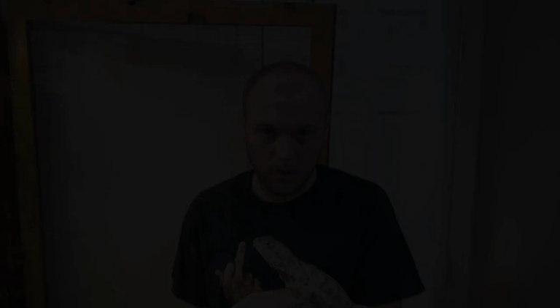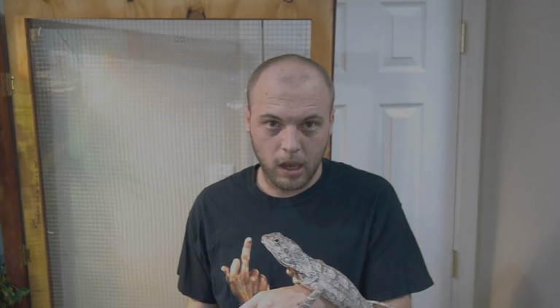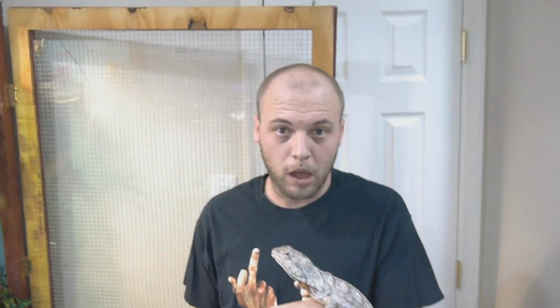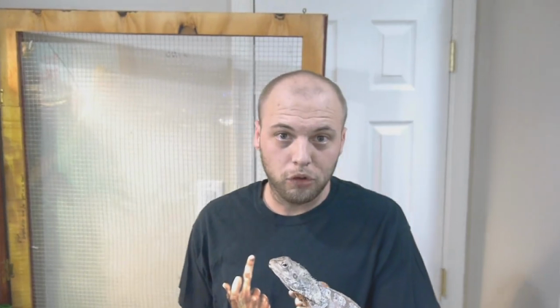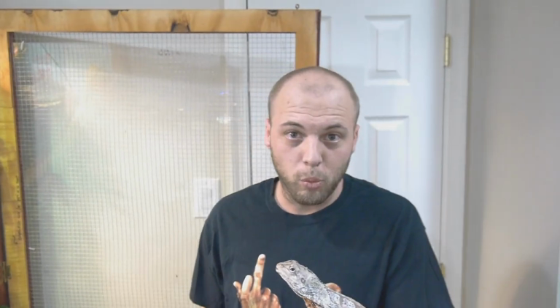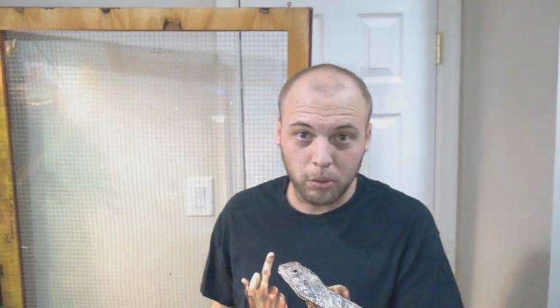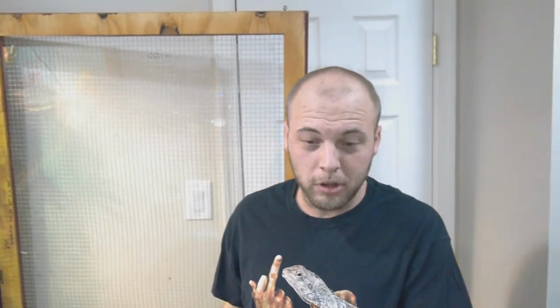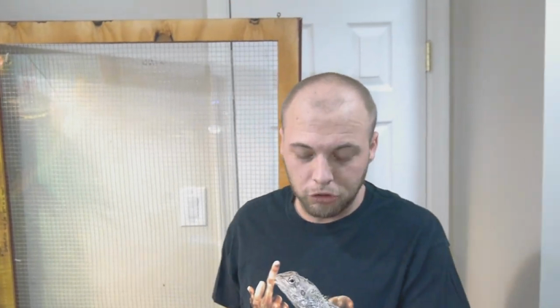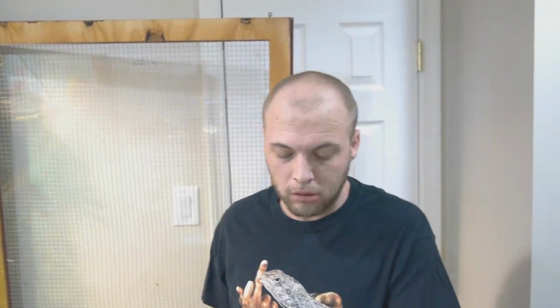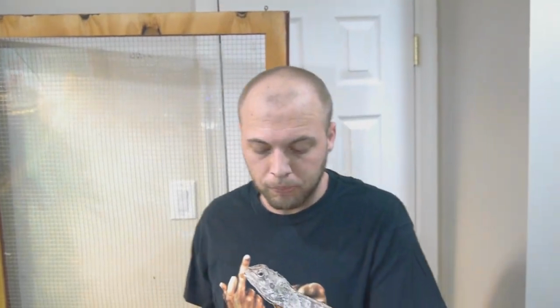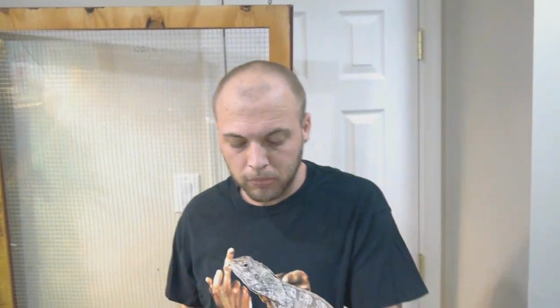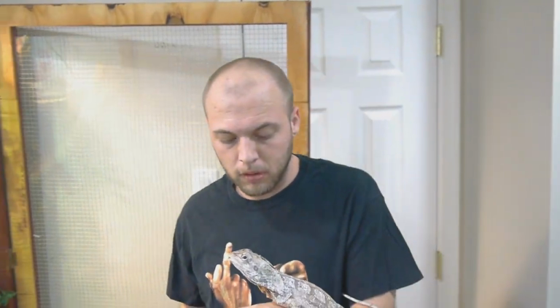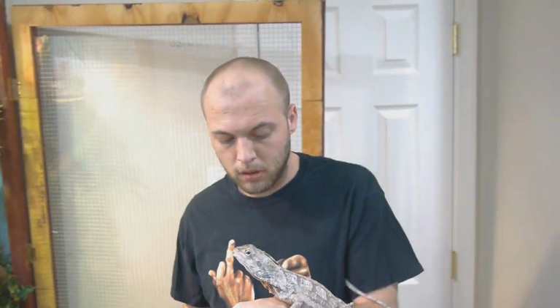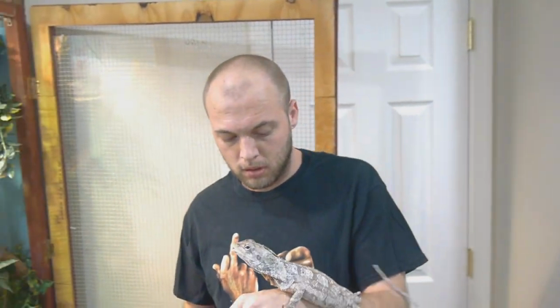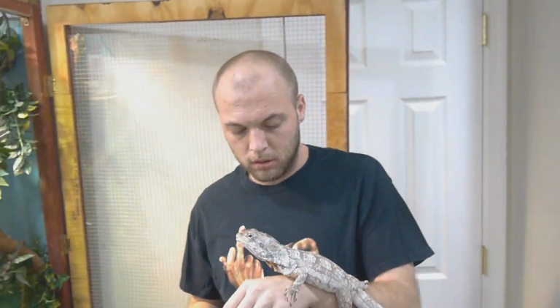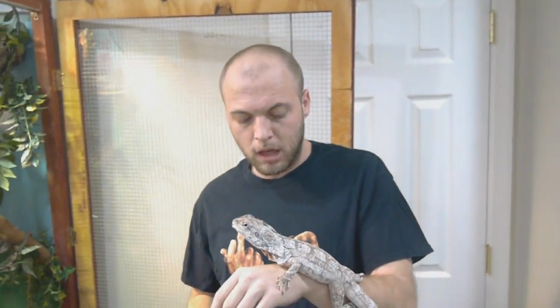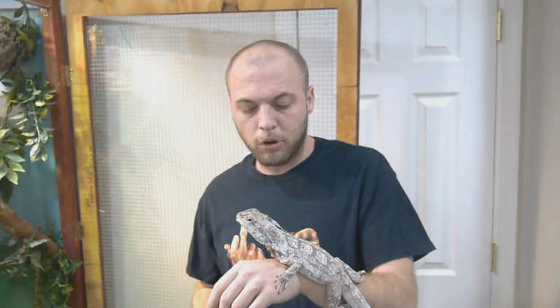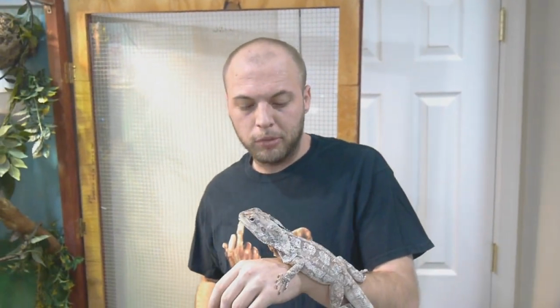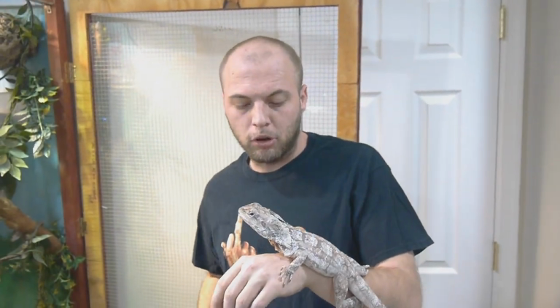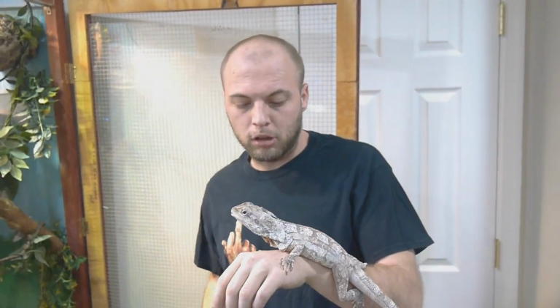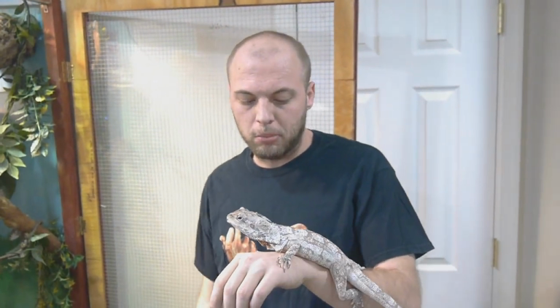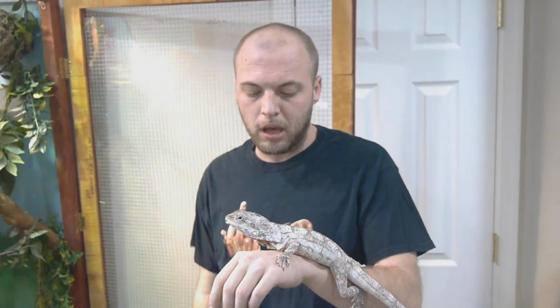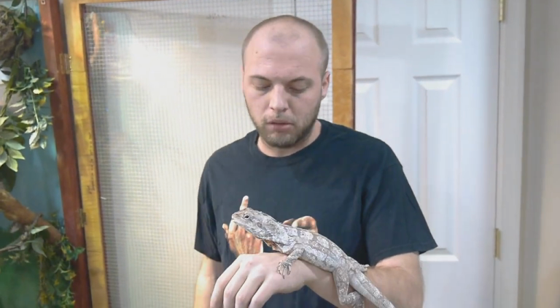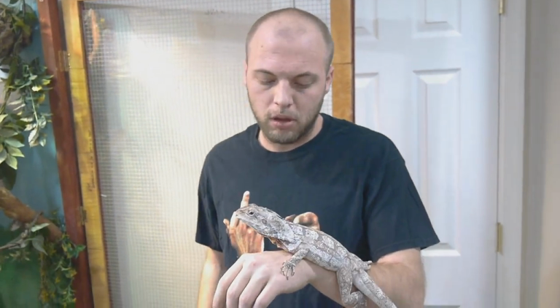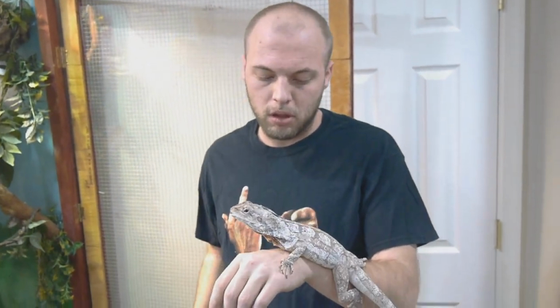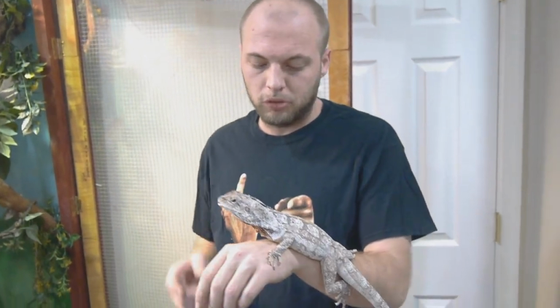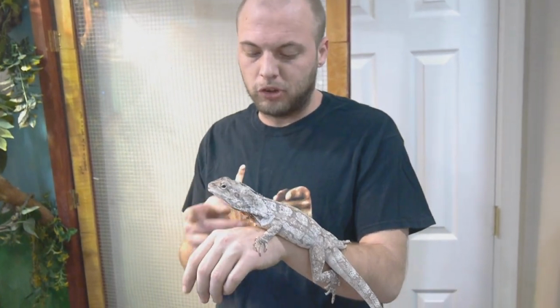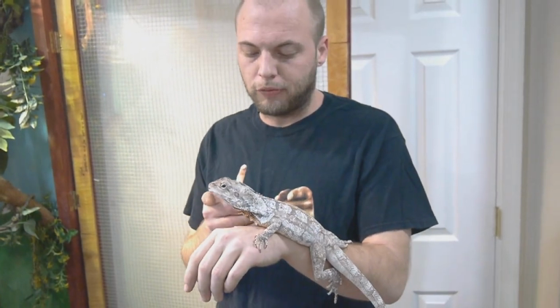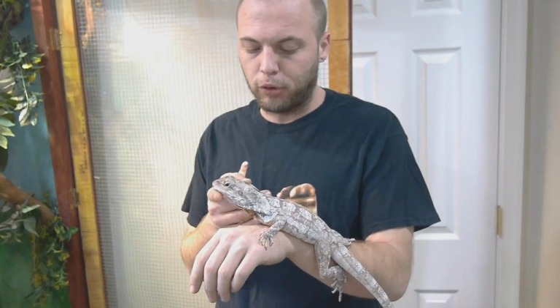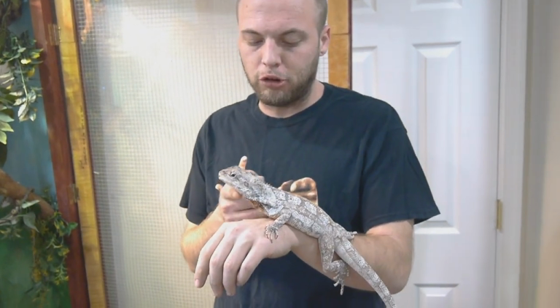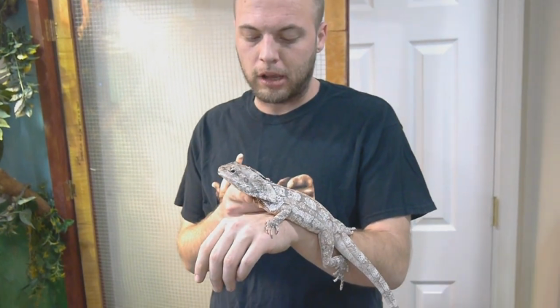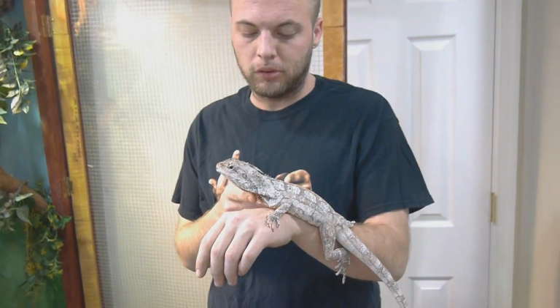Hey guys, welcome to the channel. Today we're going to be talking about sick frilled dragons.